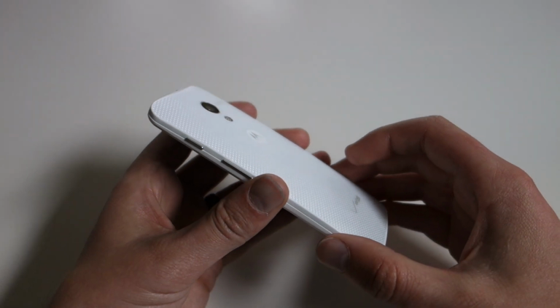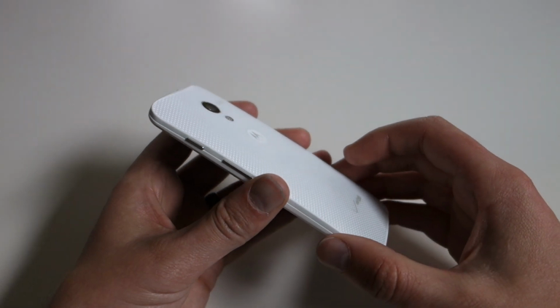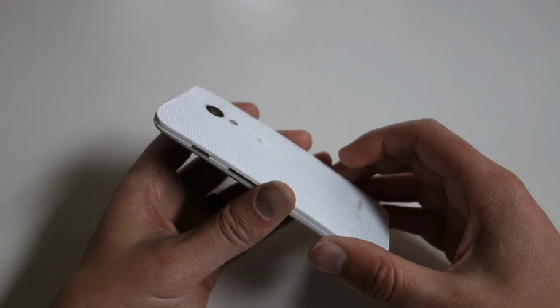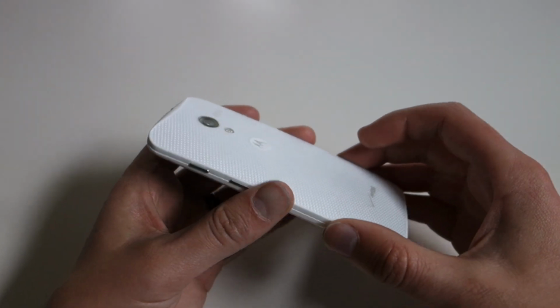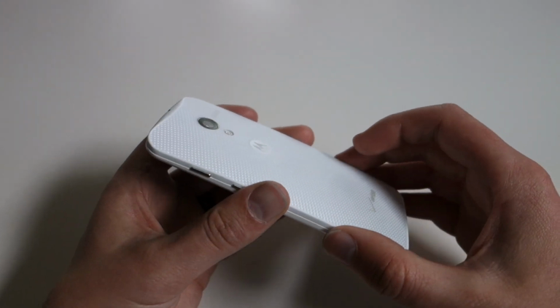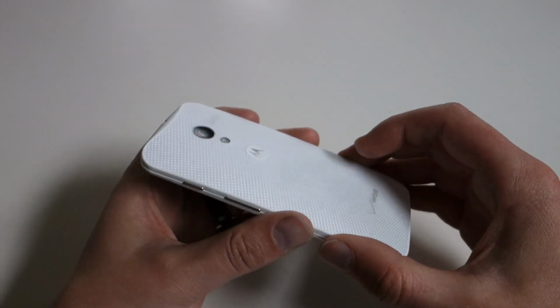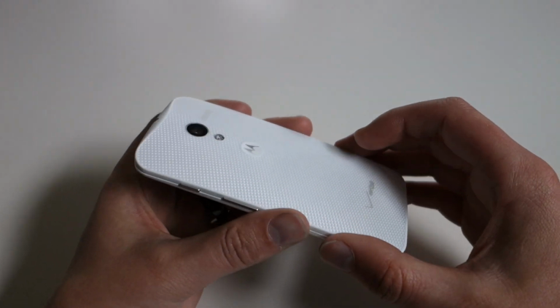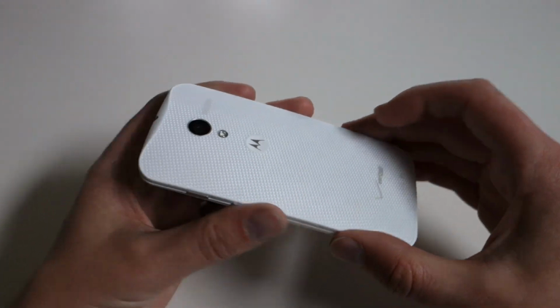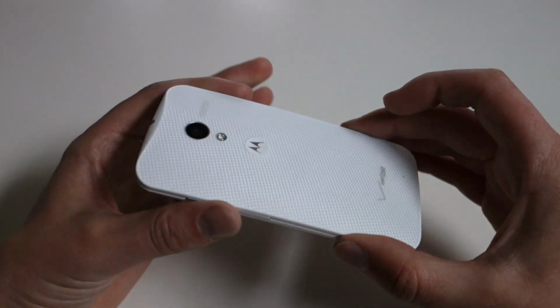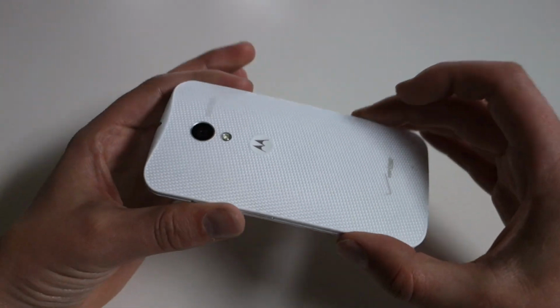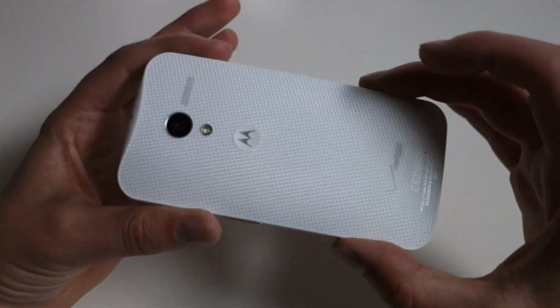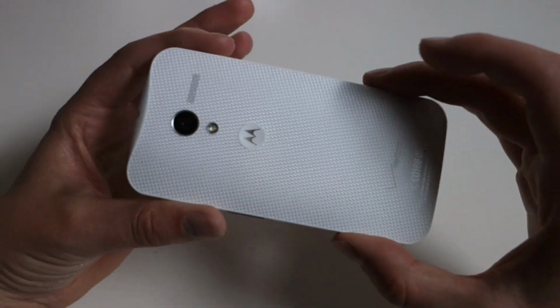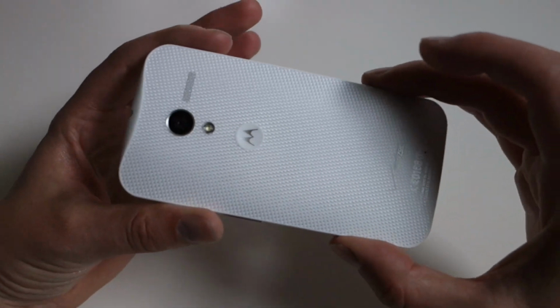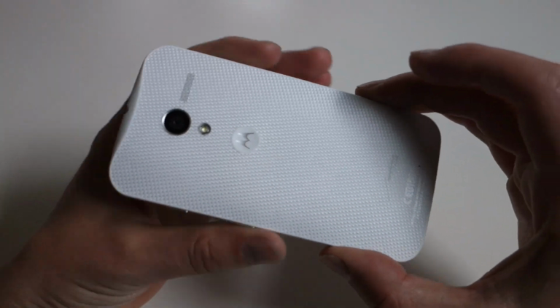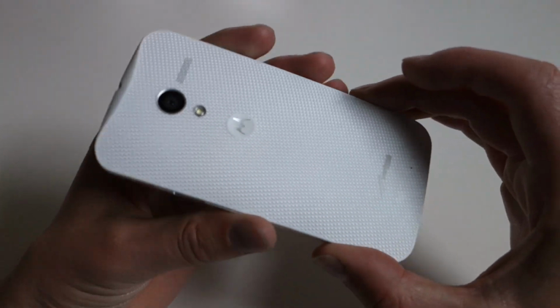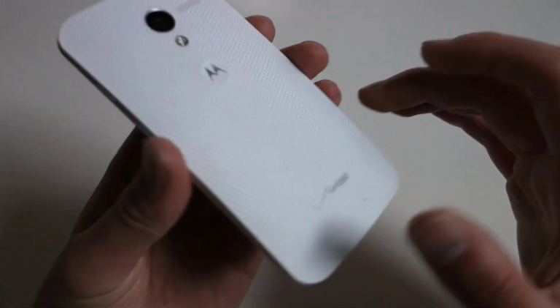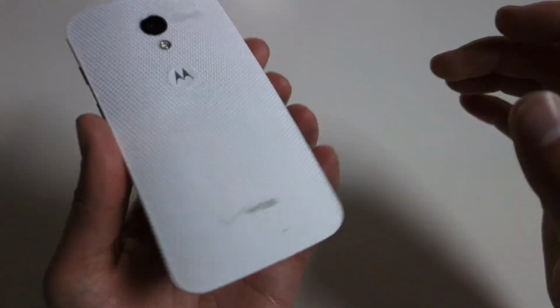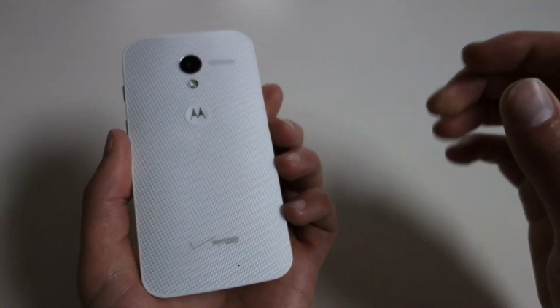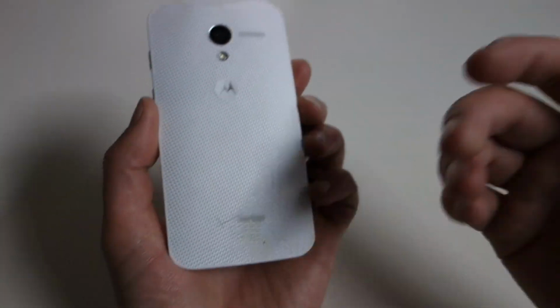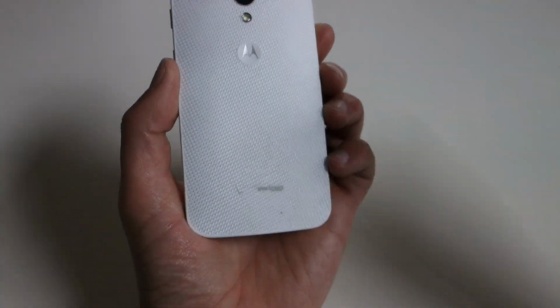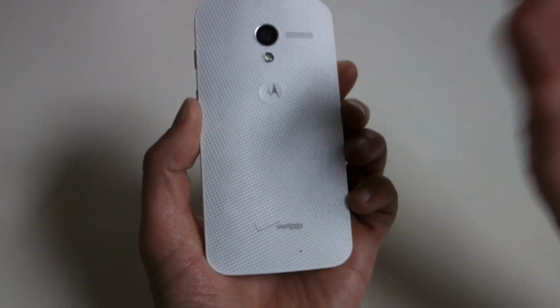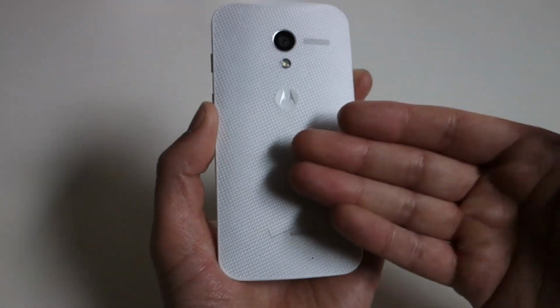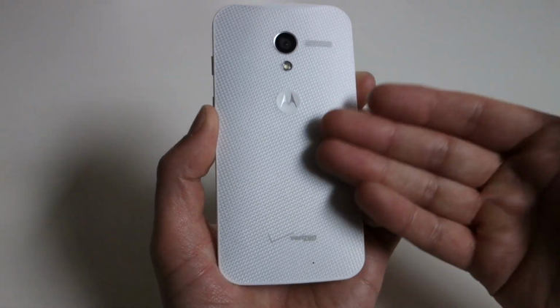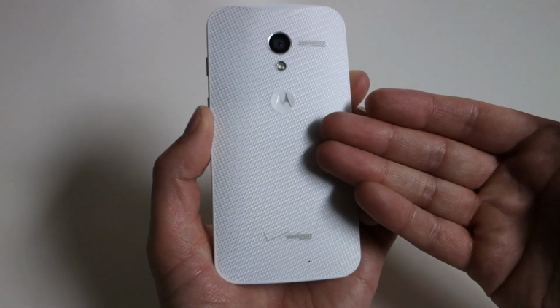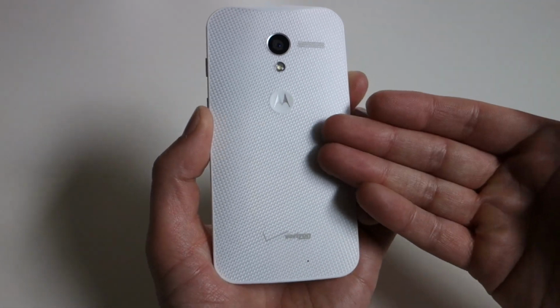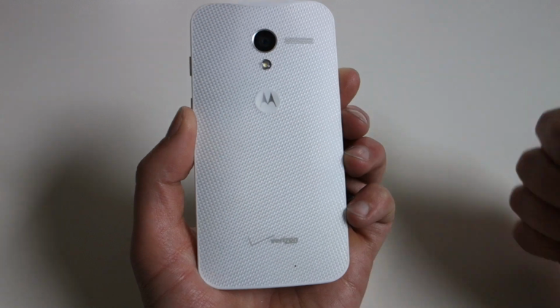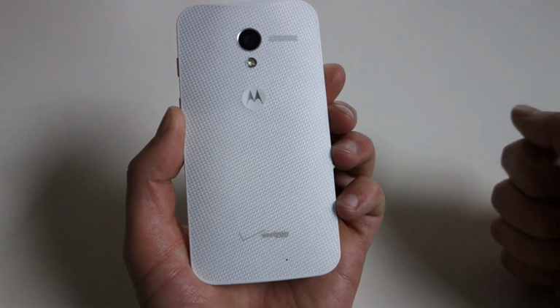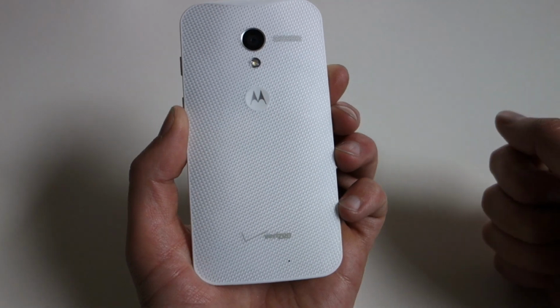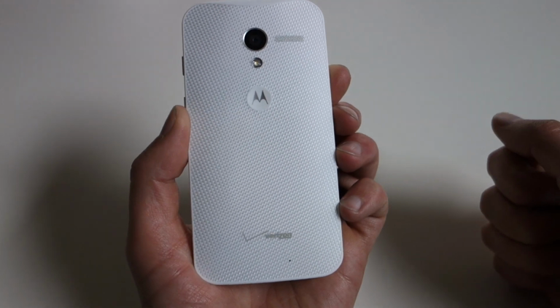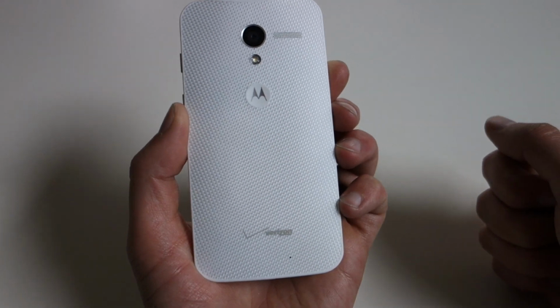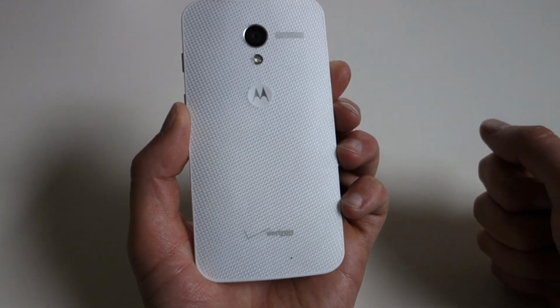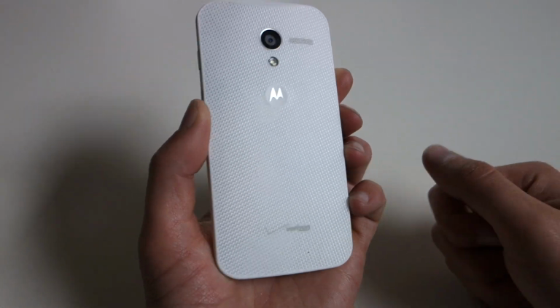Hey, what's up guys? Welcome back to Droid Life, and we're continuing on with our coverage today of Motorola's brand new Moto X.